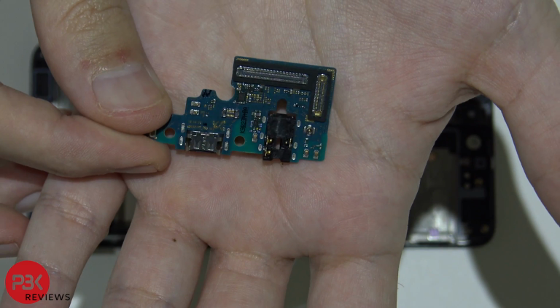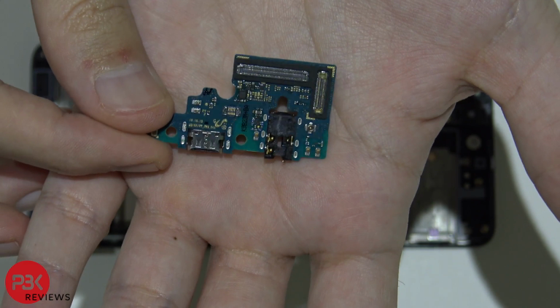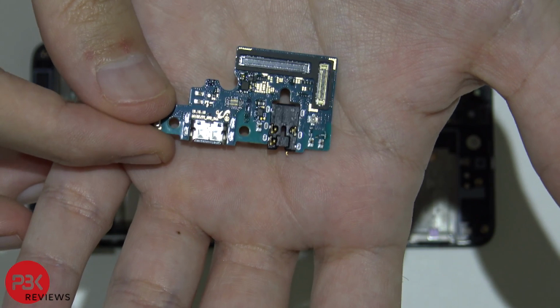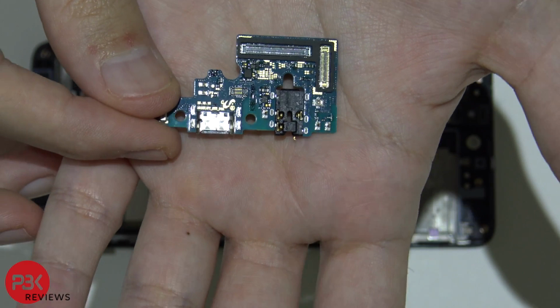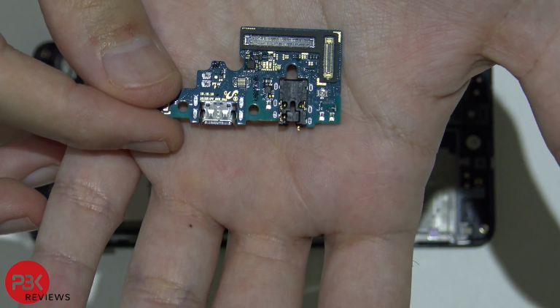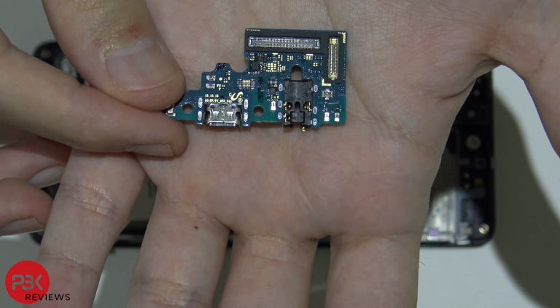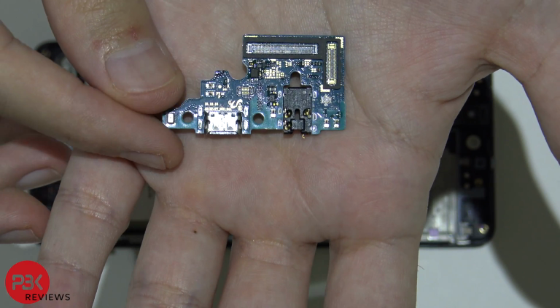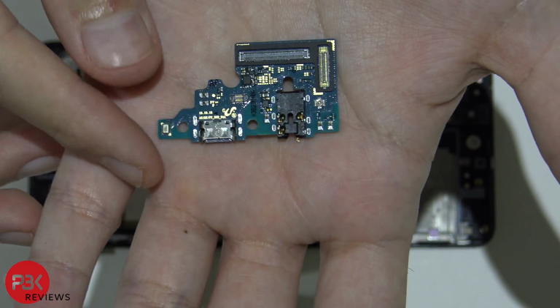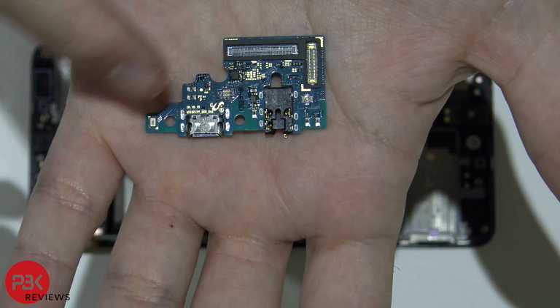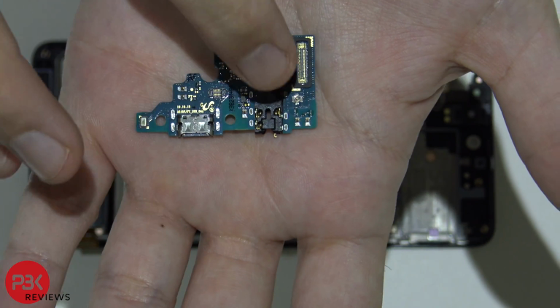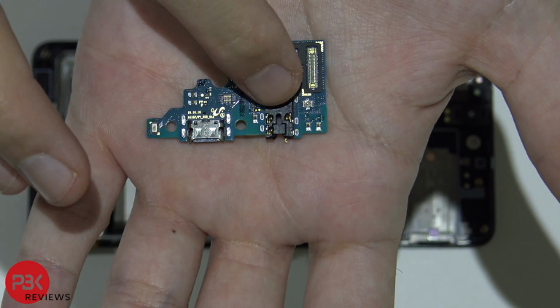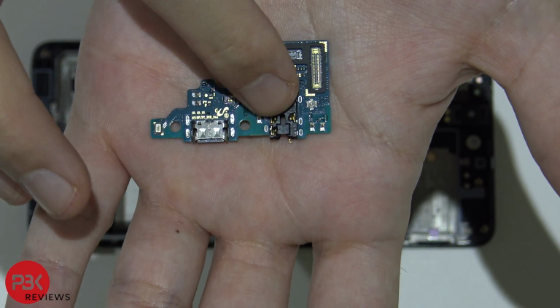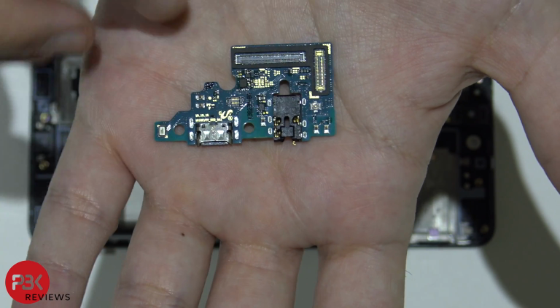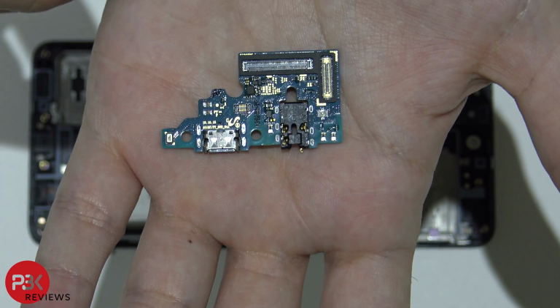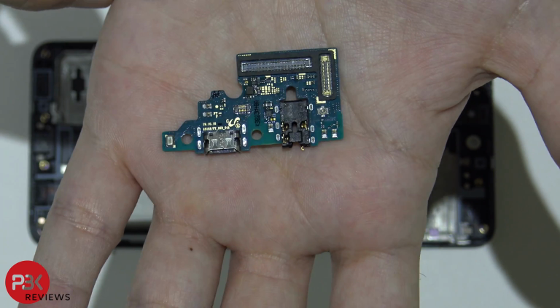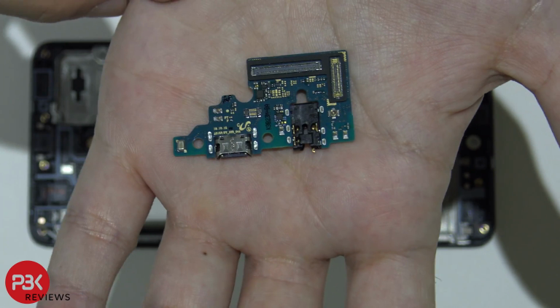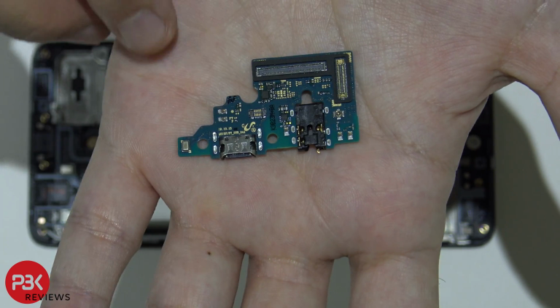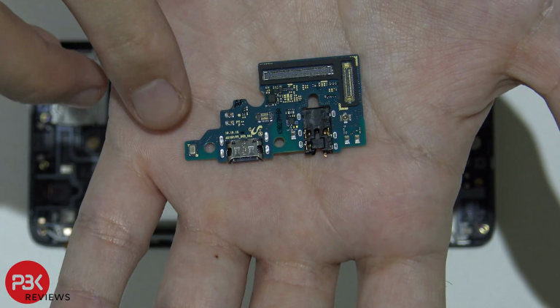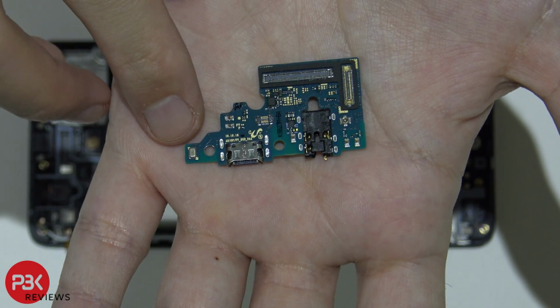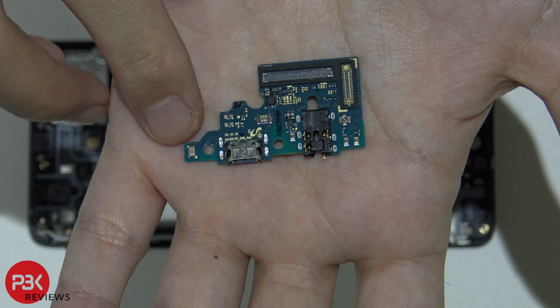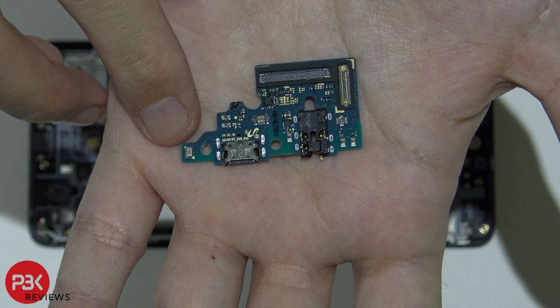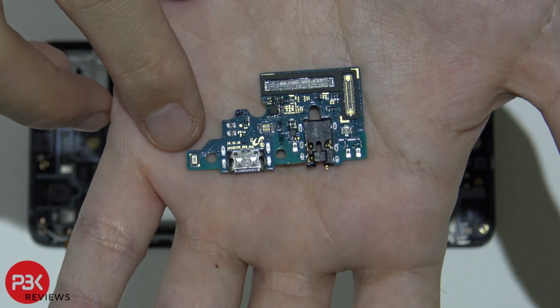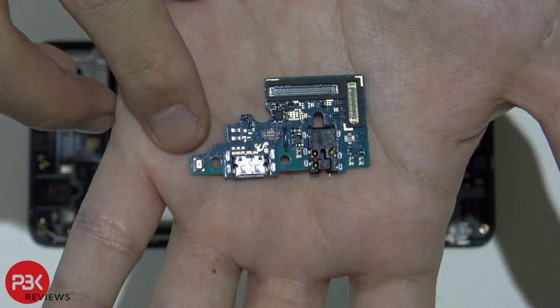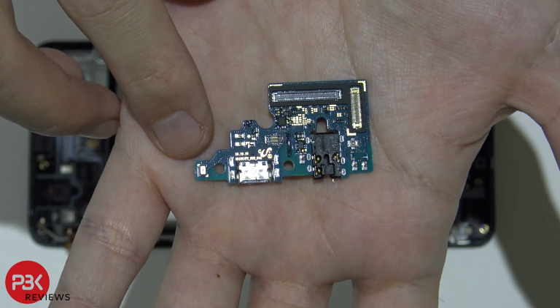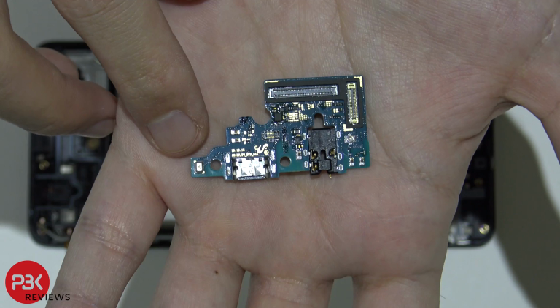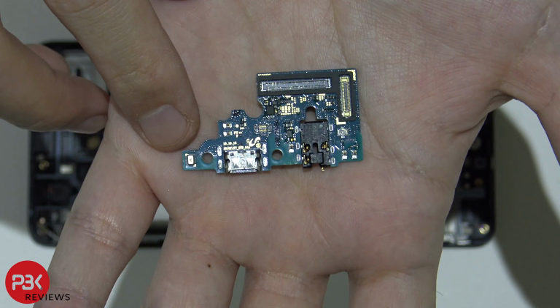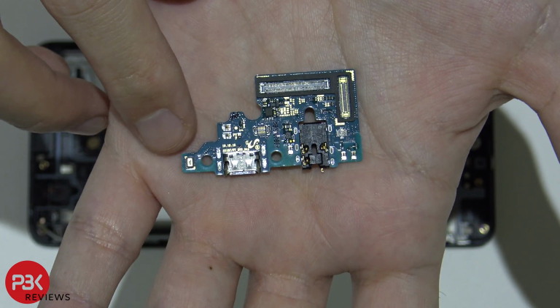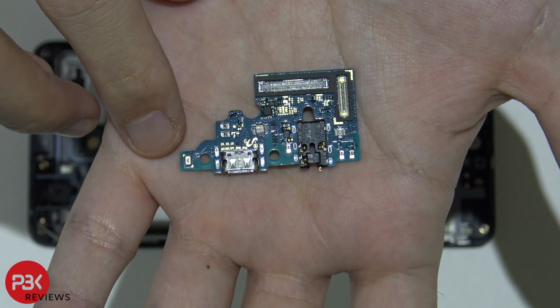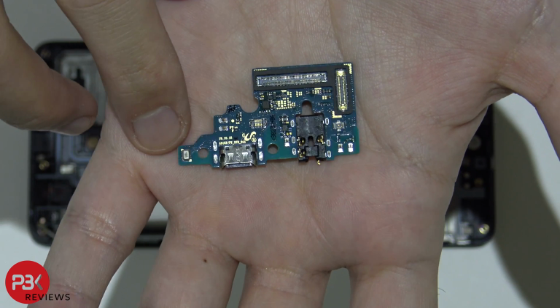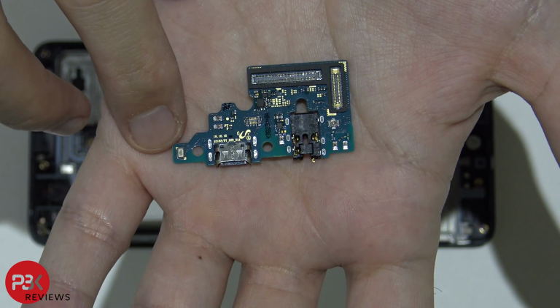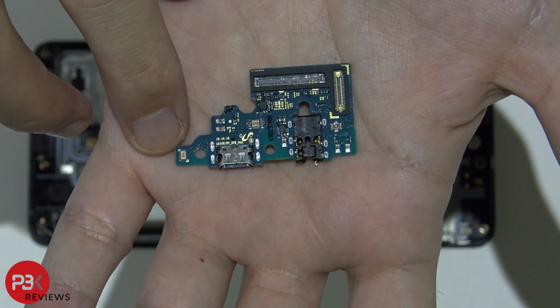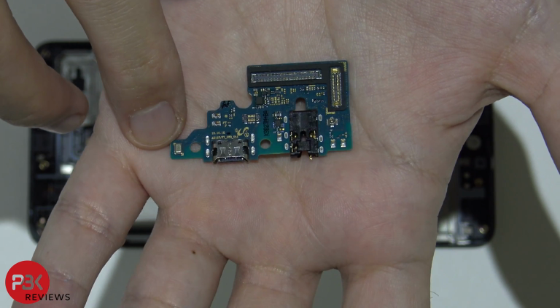Here's the other side. You have your headphone jack over here, and your microphone is located over here — it's this gold rectangle piece over here.